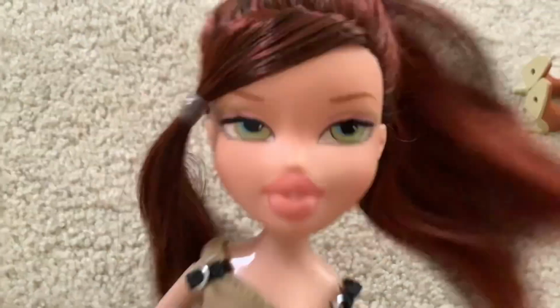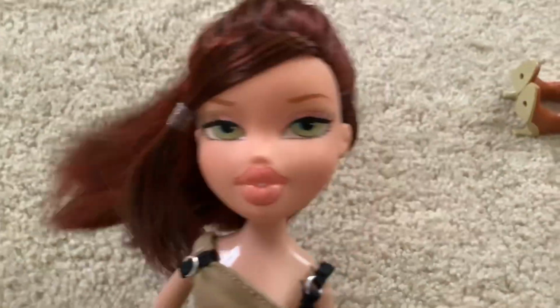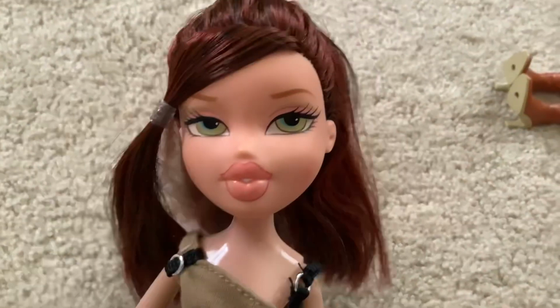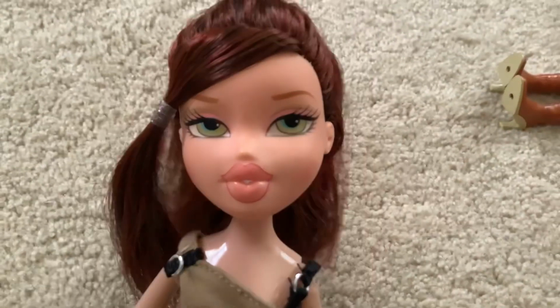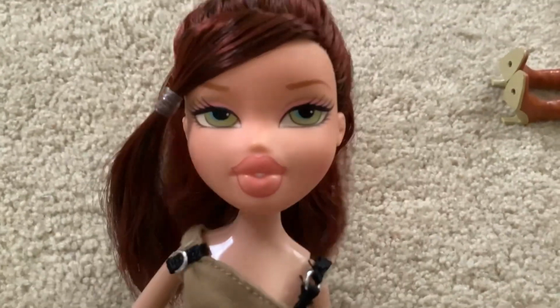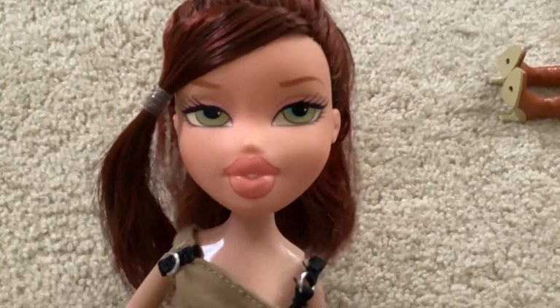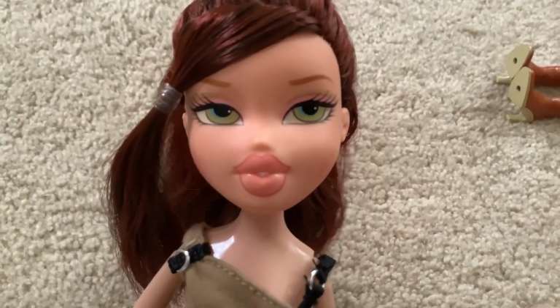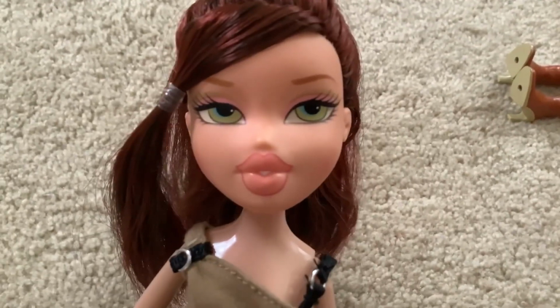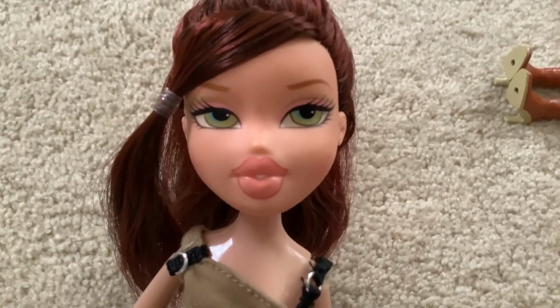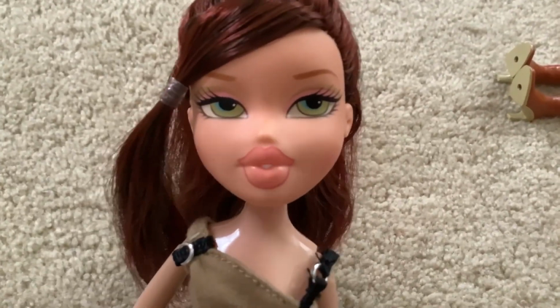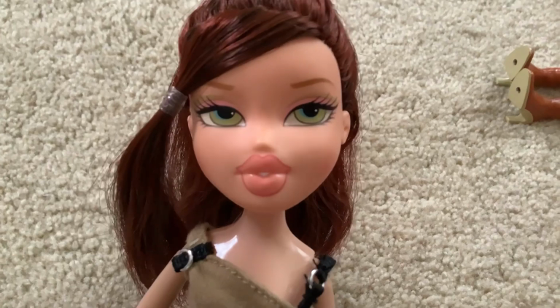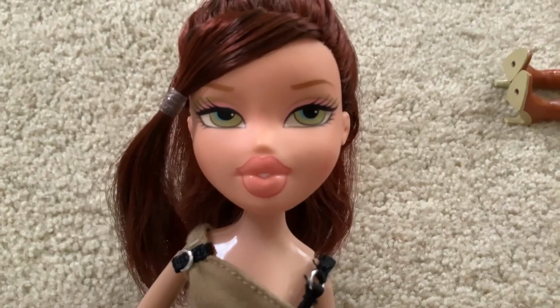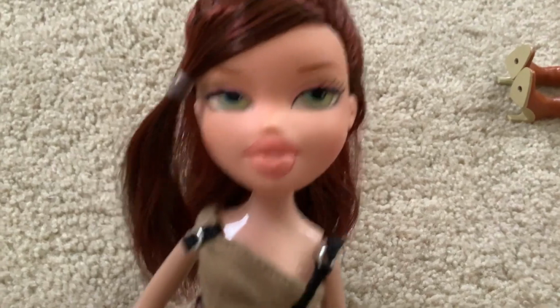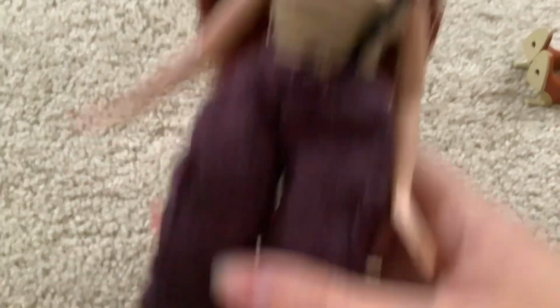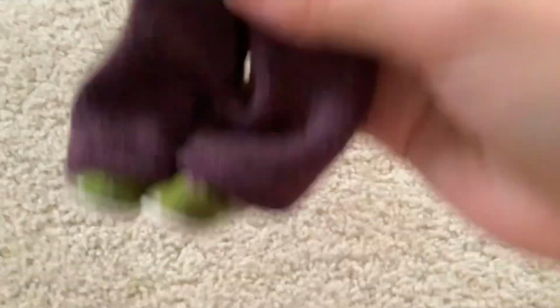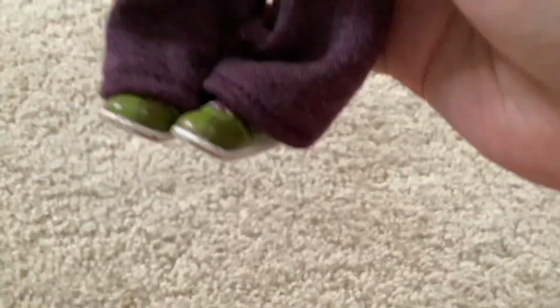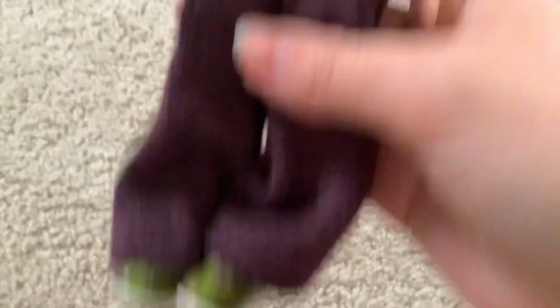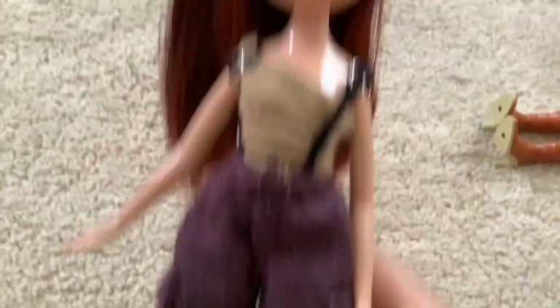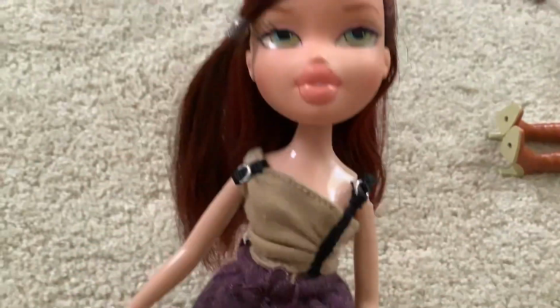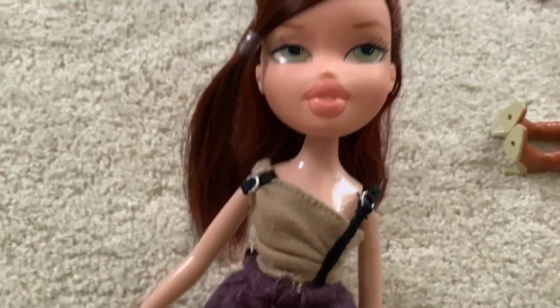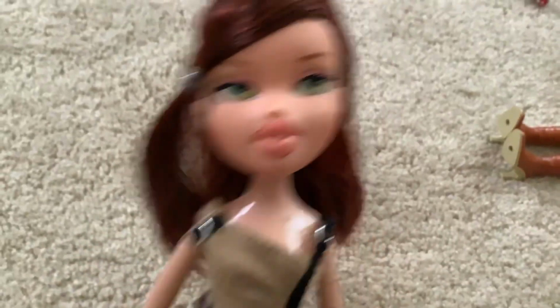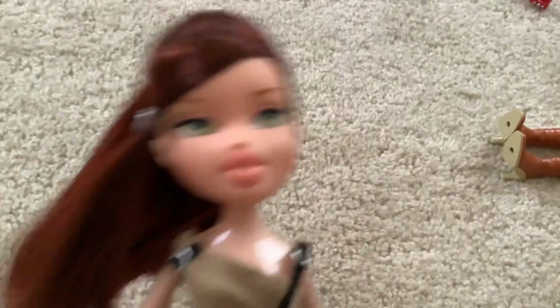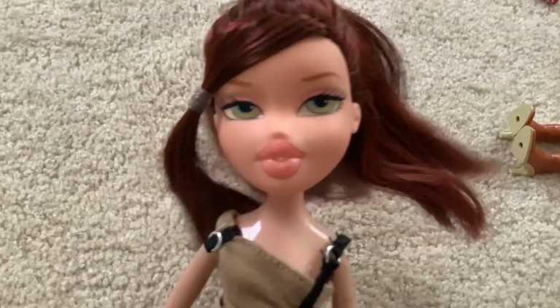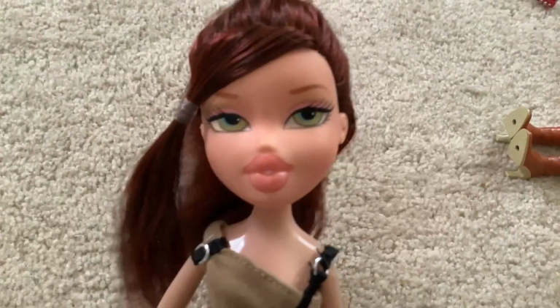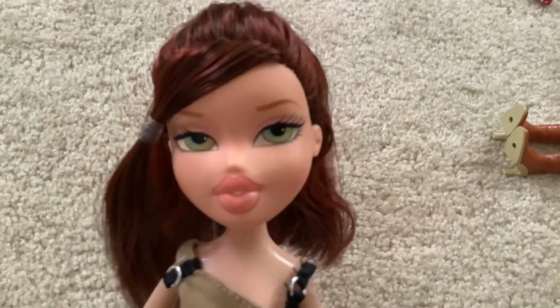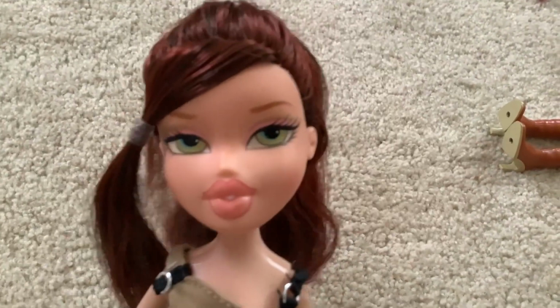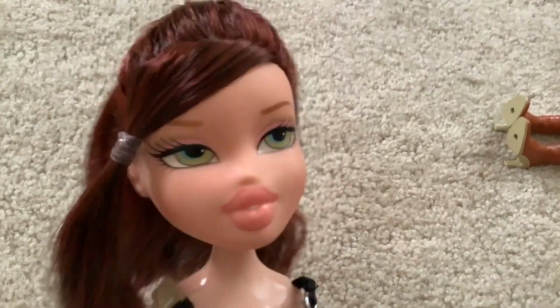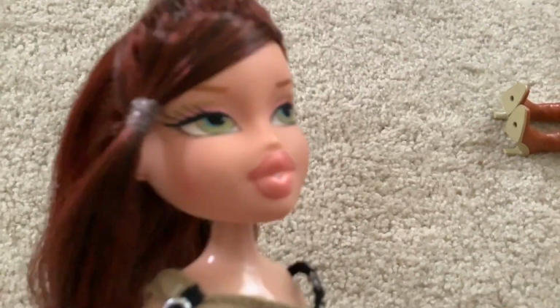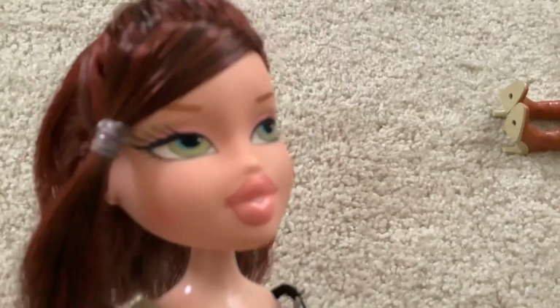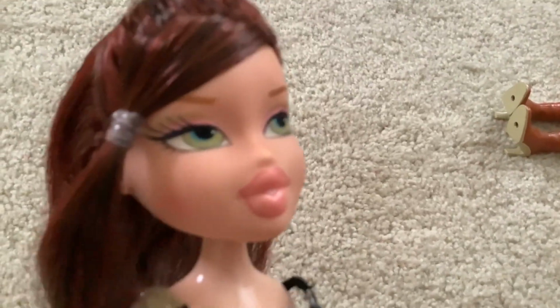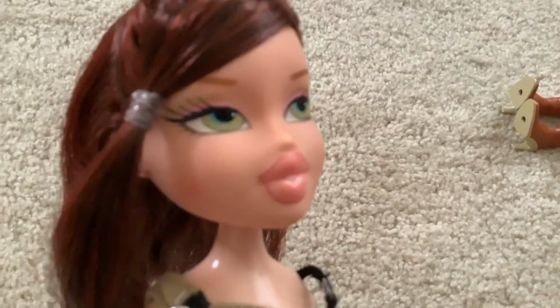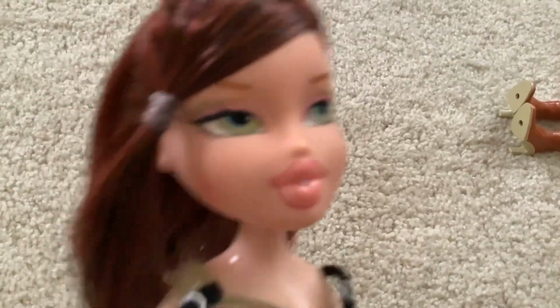This is my classic Phoebe Bratz doll. She's very incomplete, but I like her. But she's not the focus.